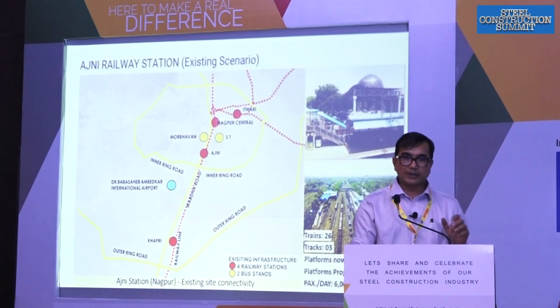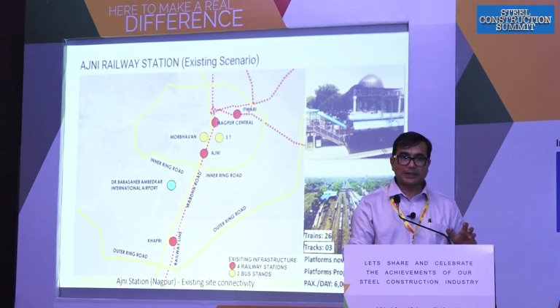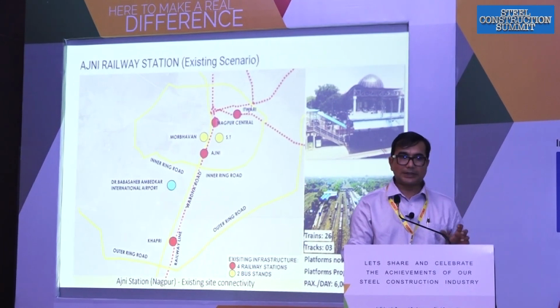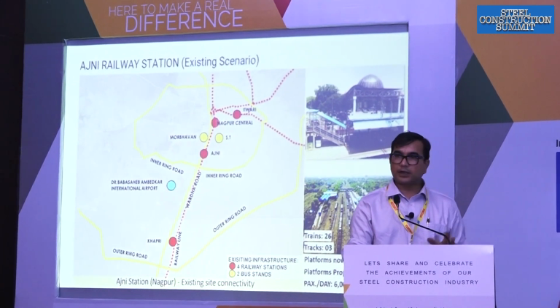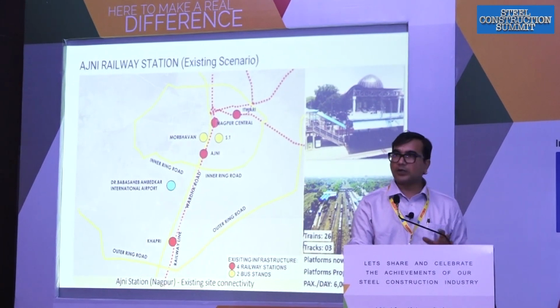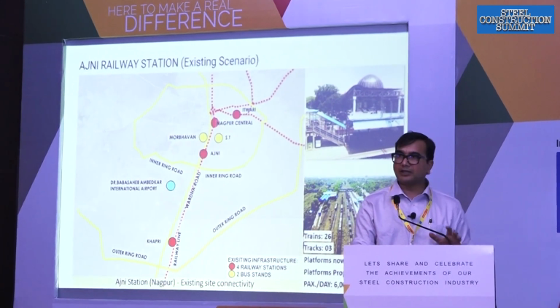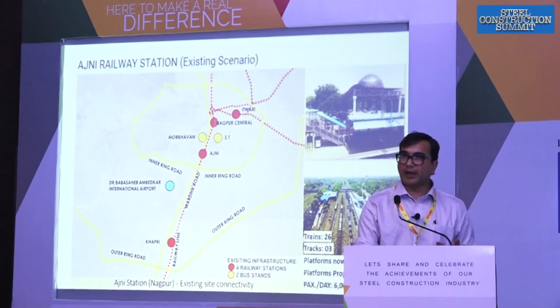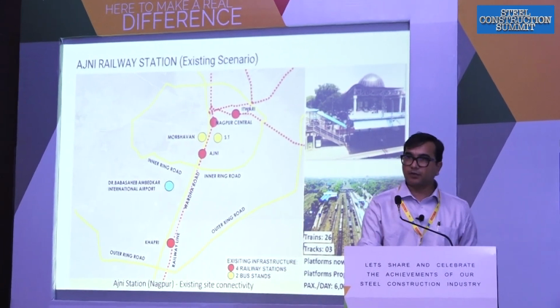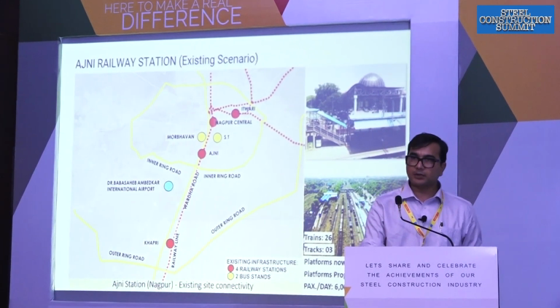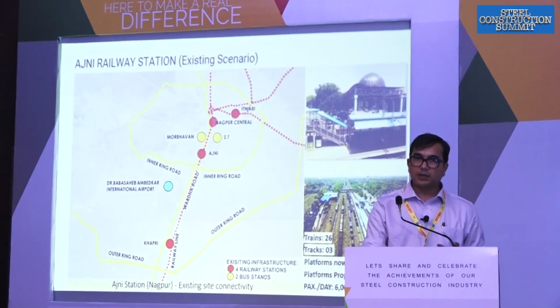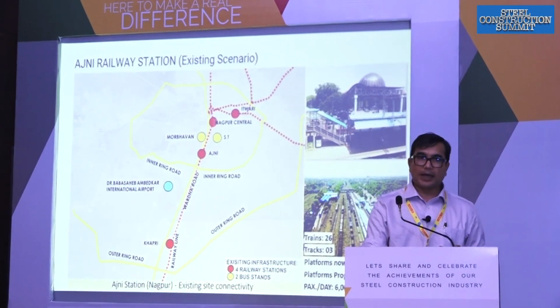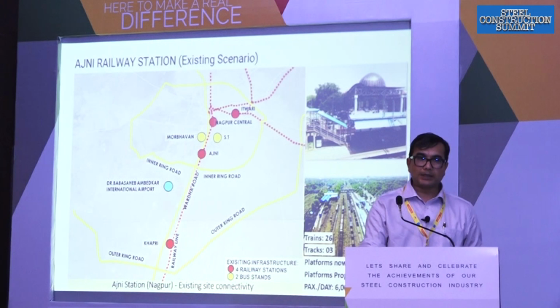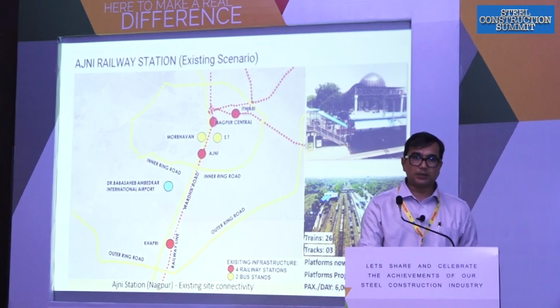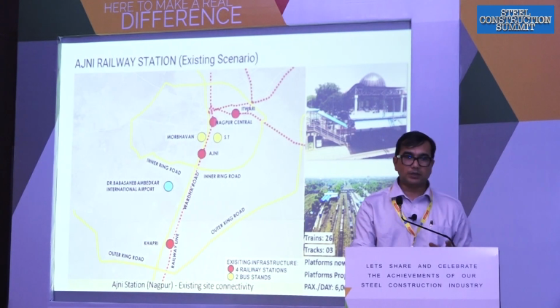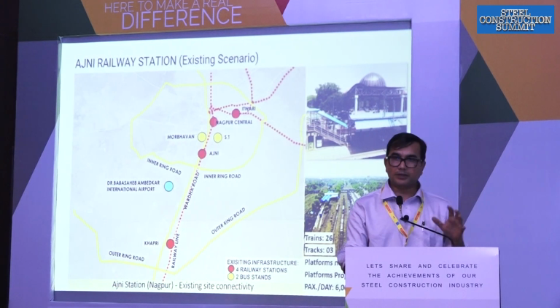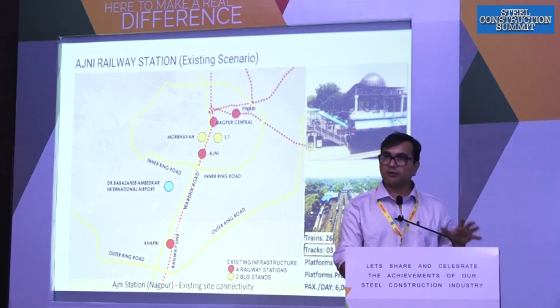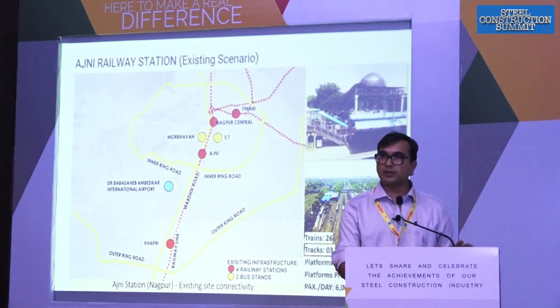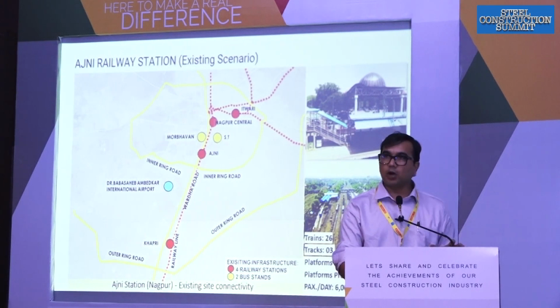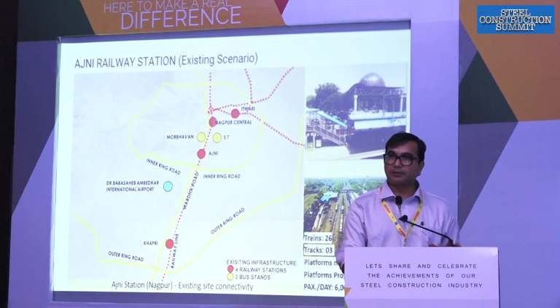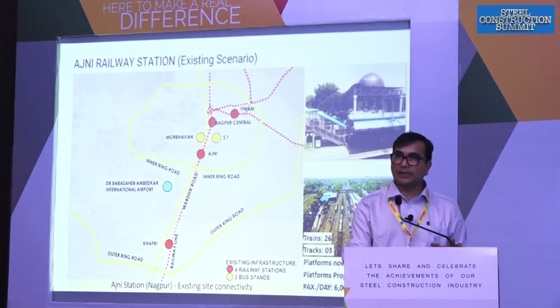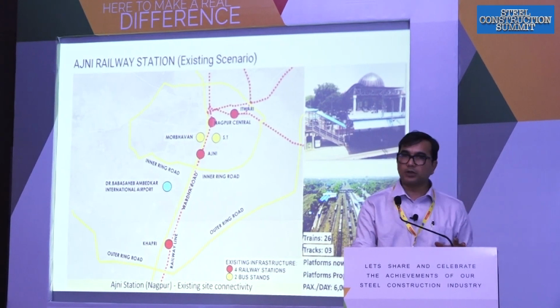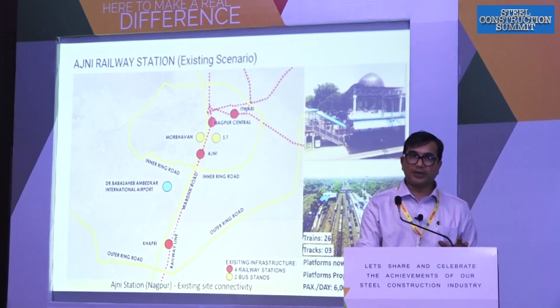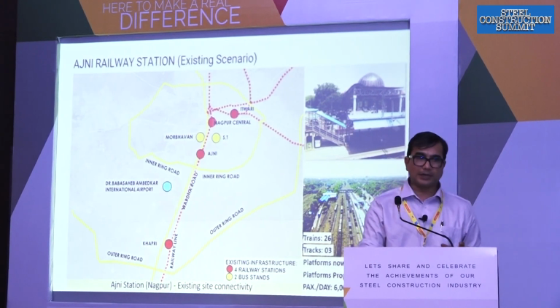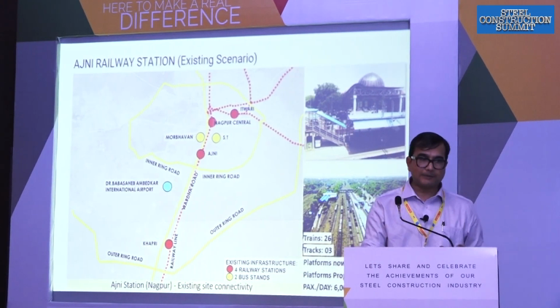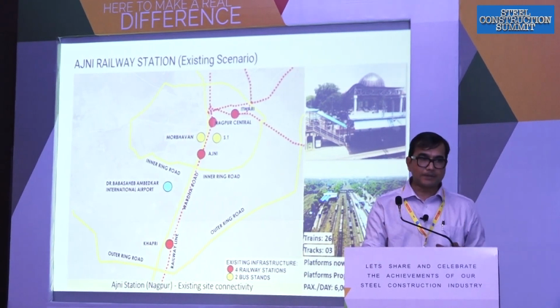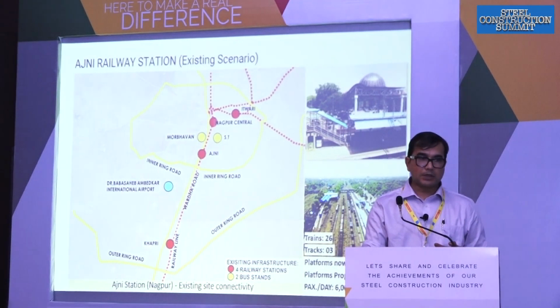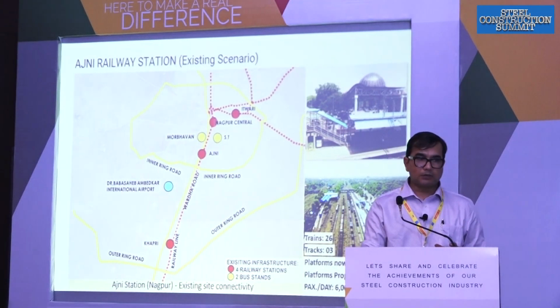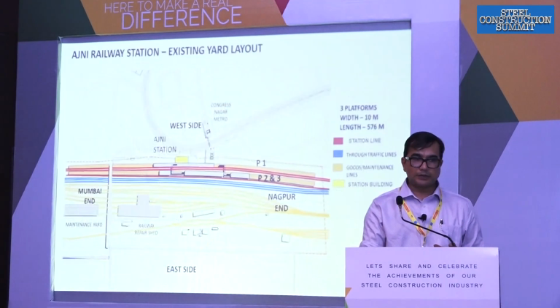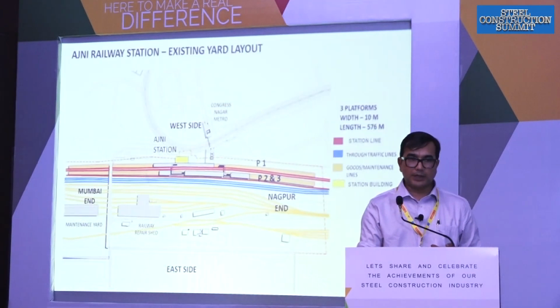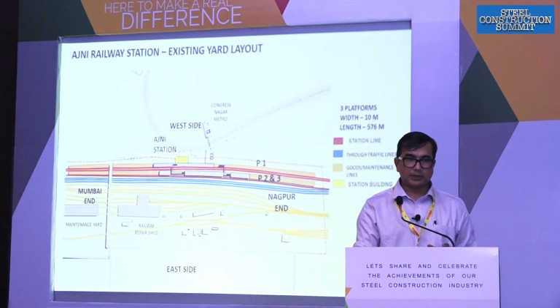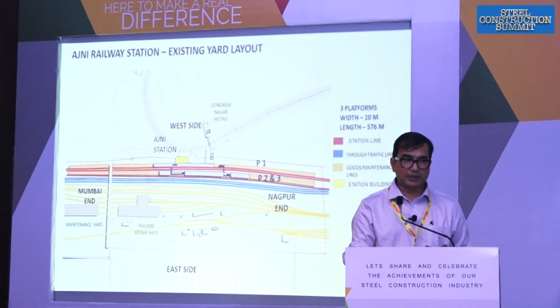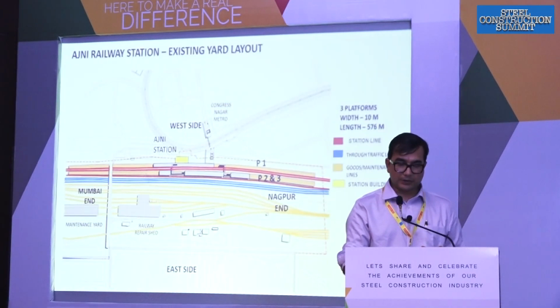Currently there are only three platforms and one small building on the west side. We will see that in the next slide.